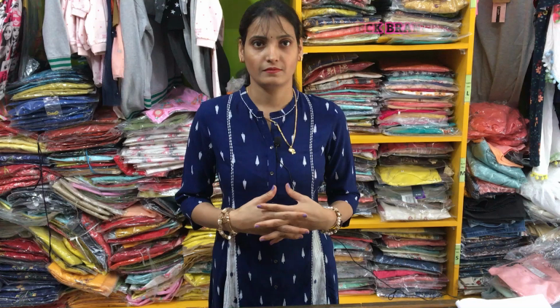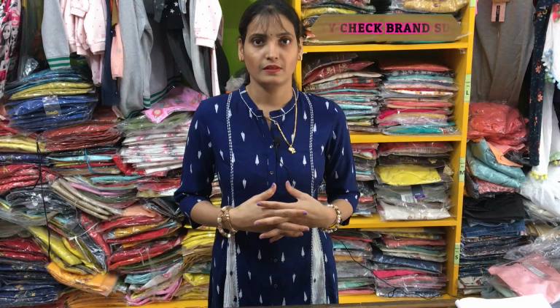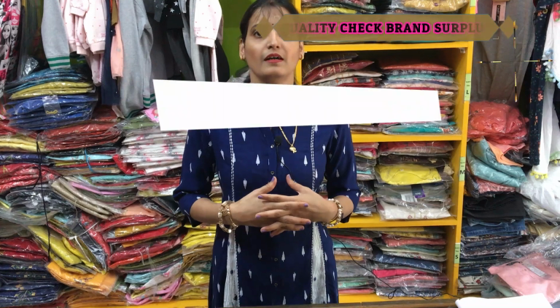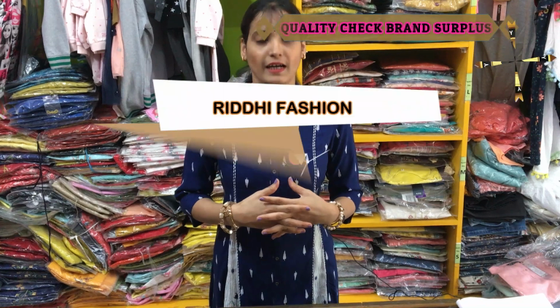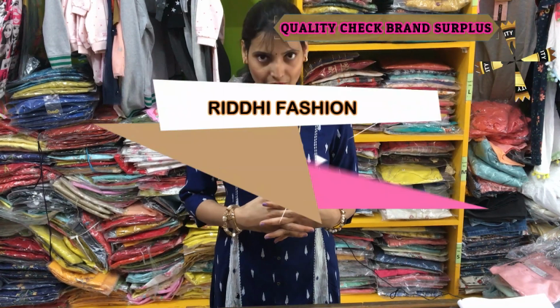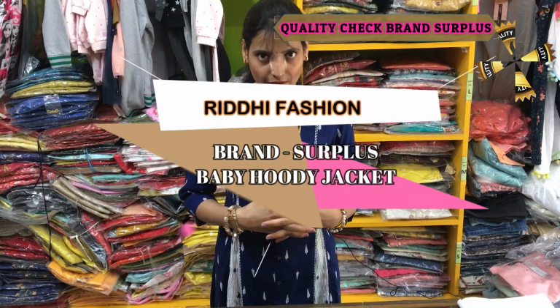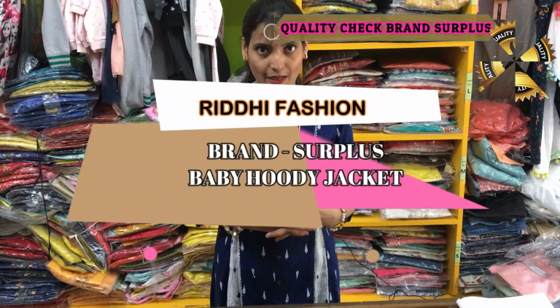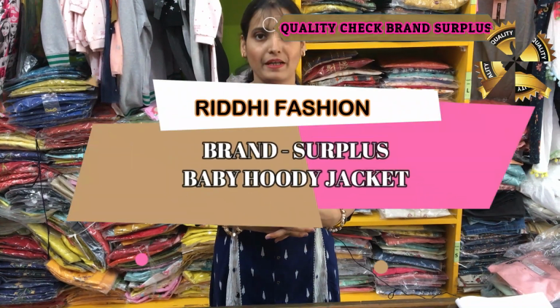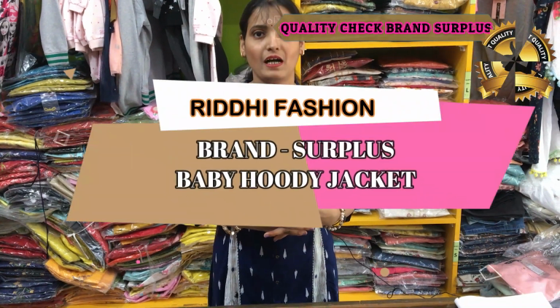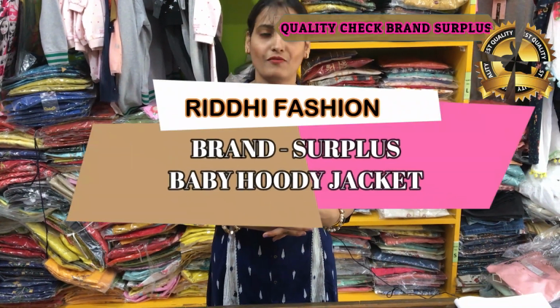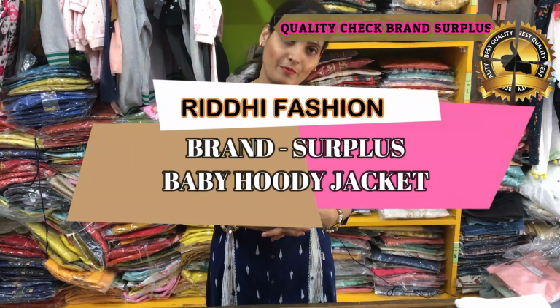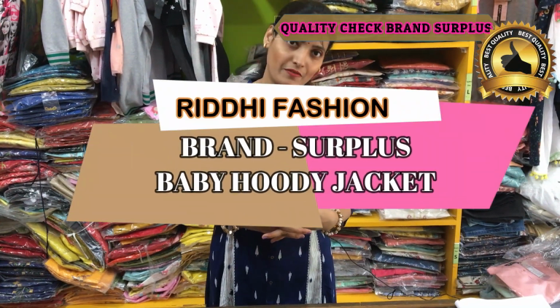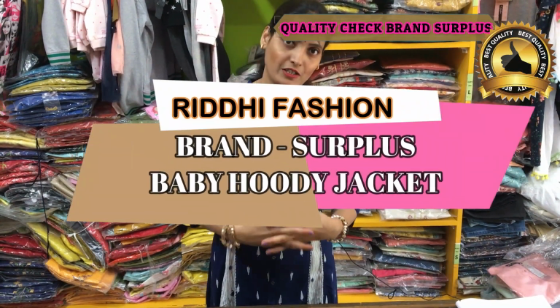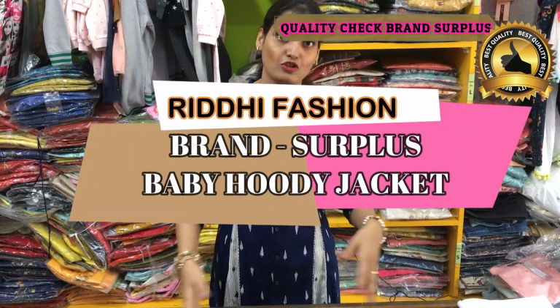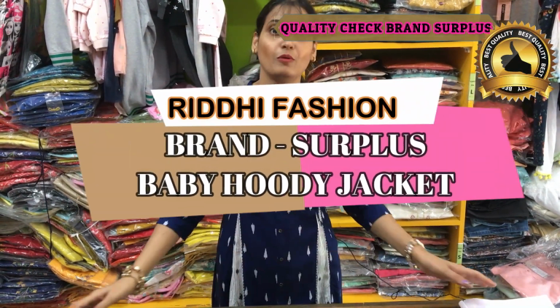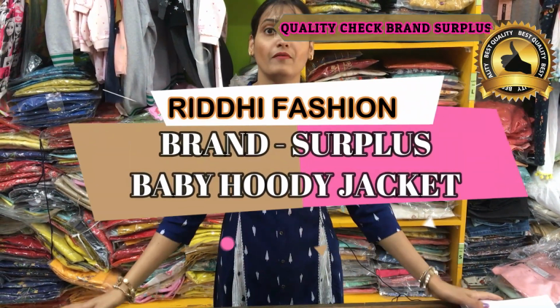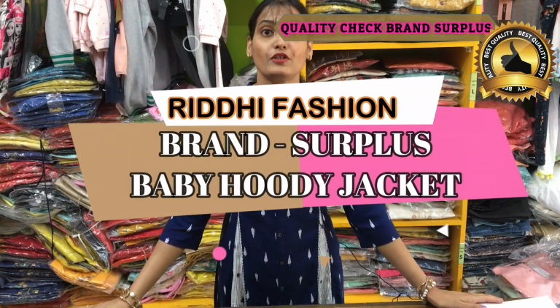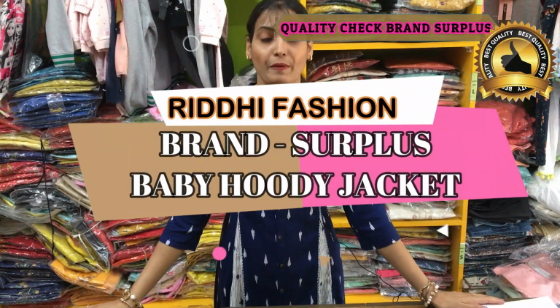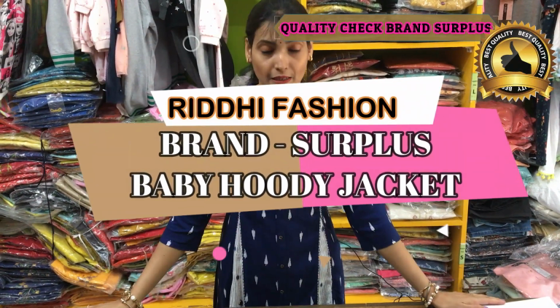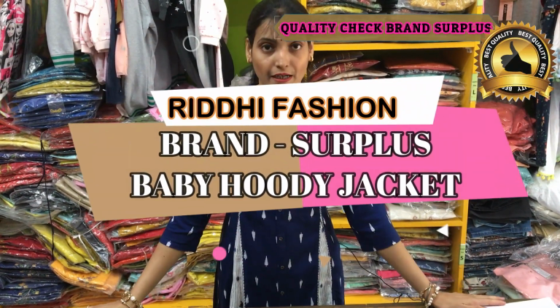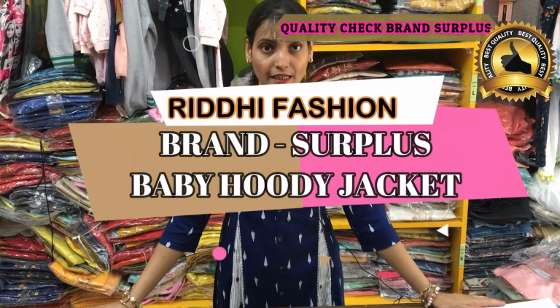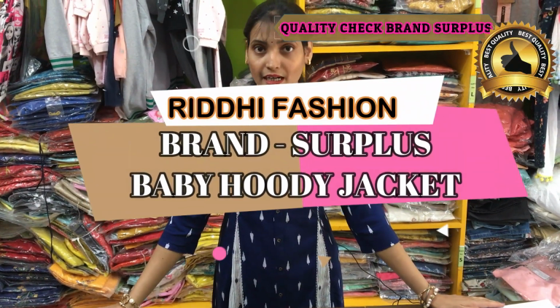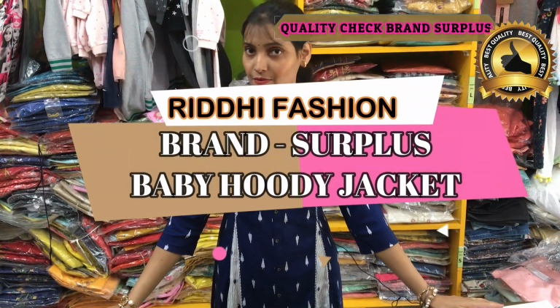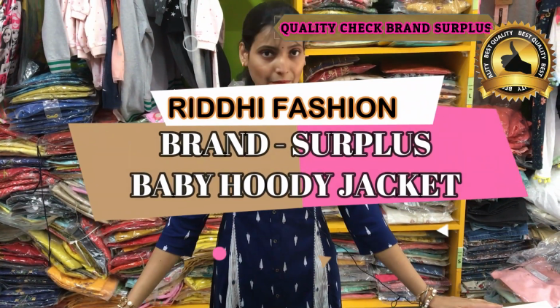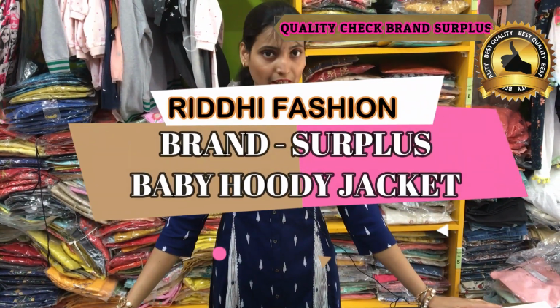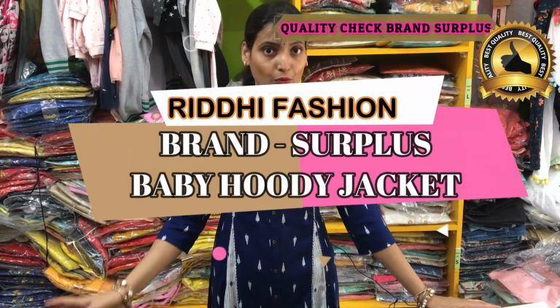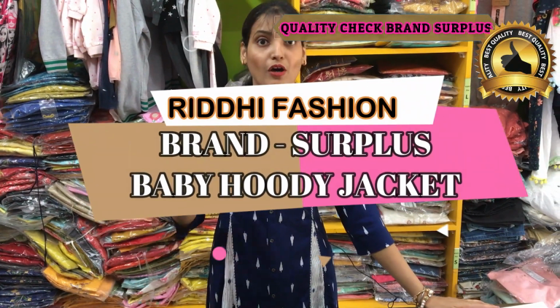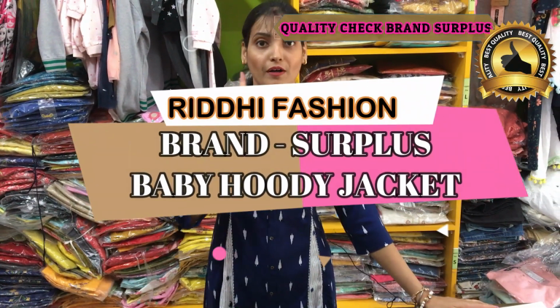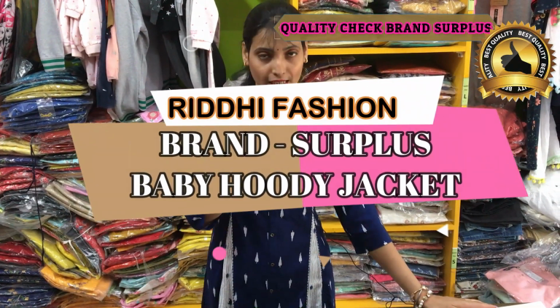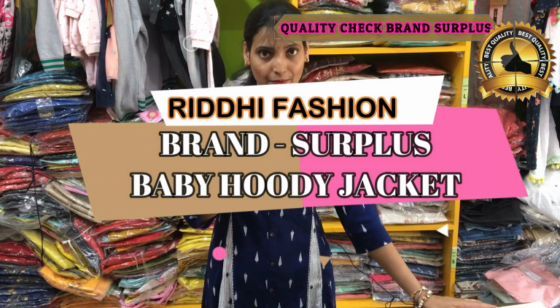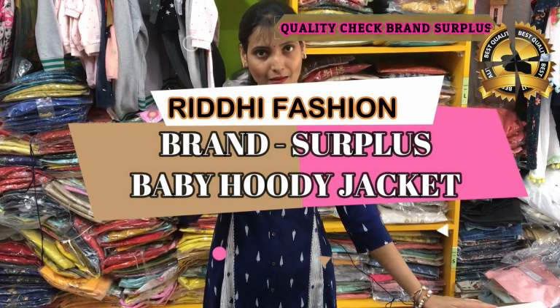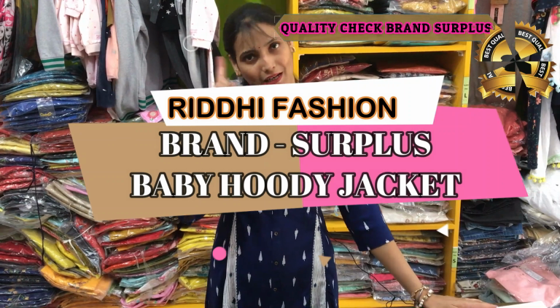Hello everyone, I am Rika from Hradi Fashion. If you are watching my video for the first time, don't forget to subscribe and don't forget to hit the daily update button.